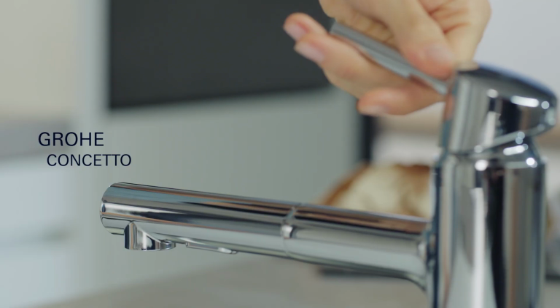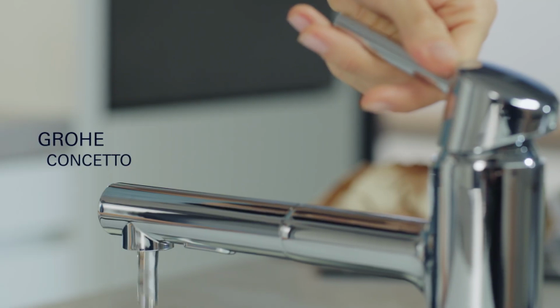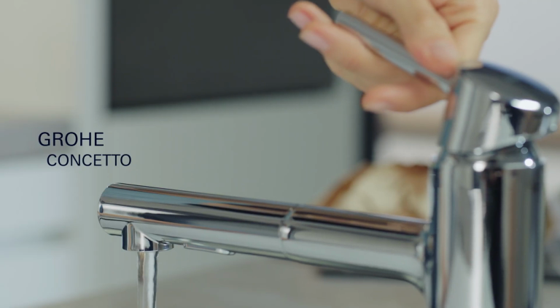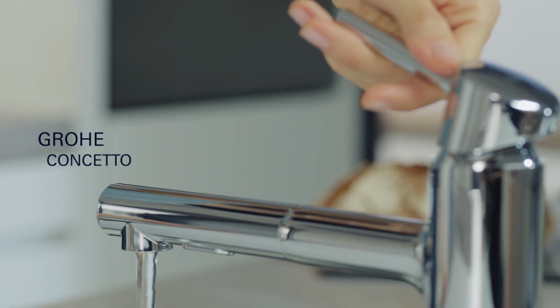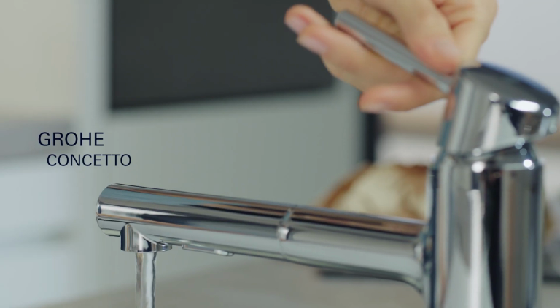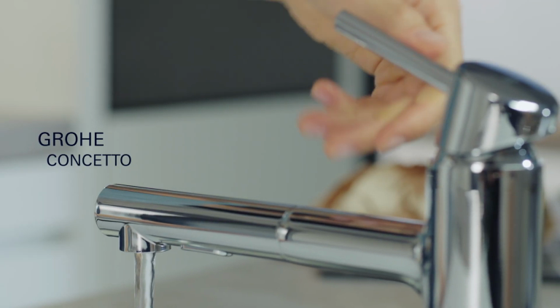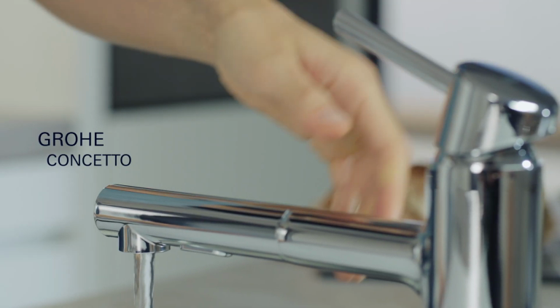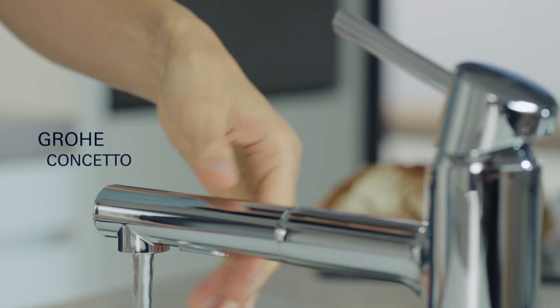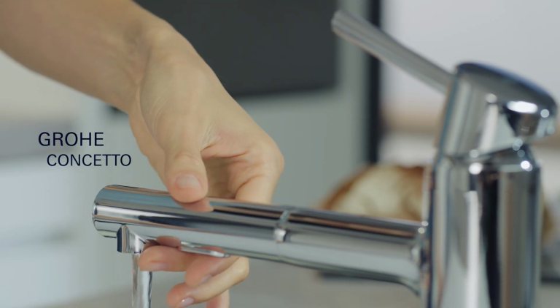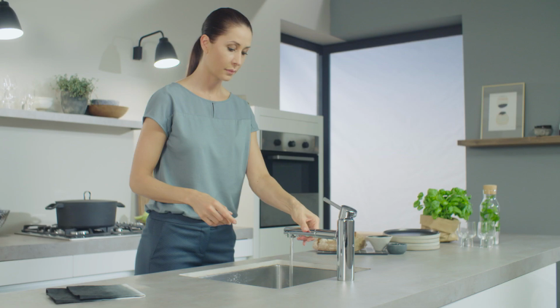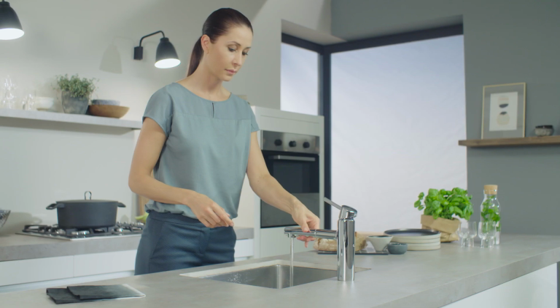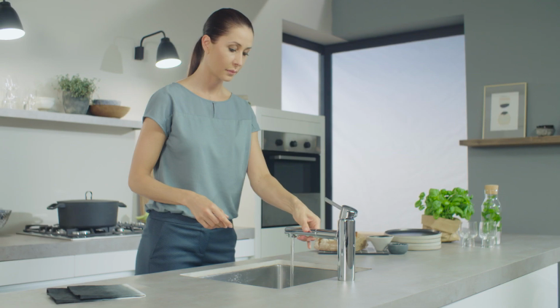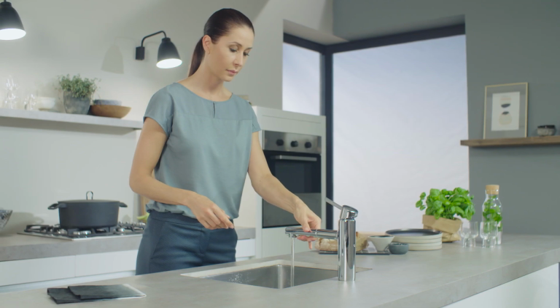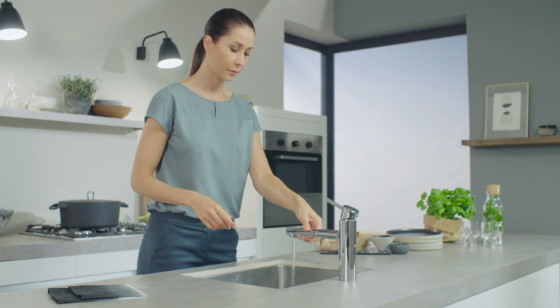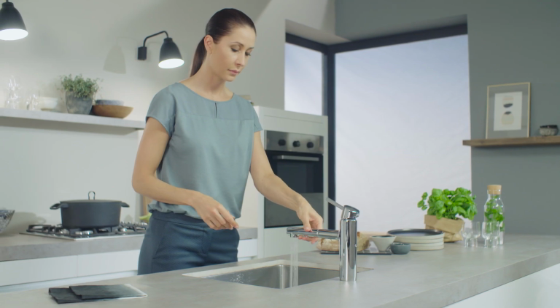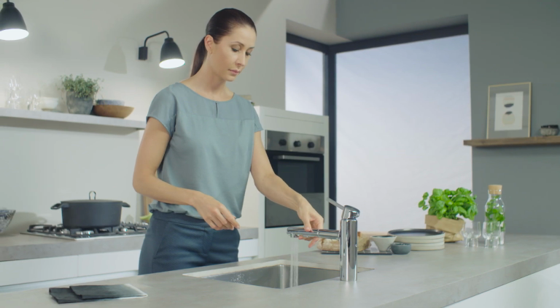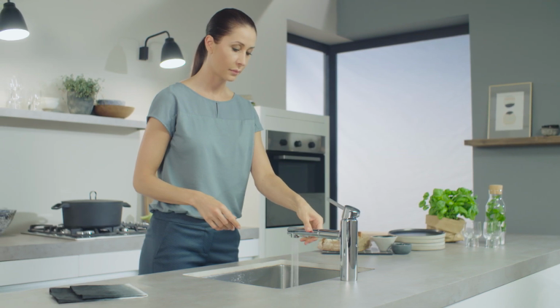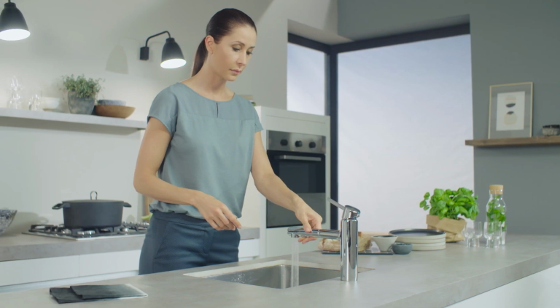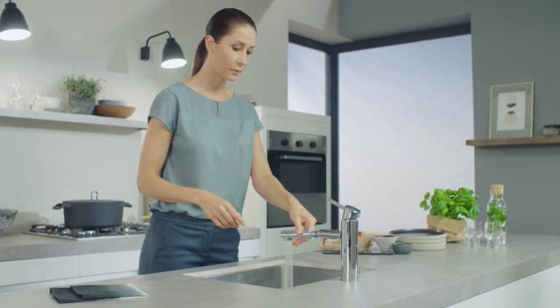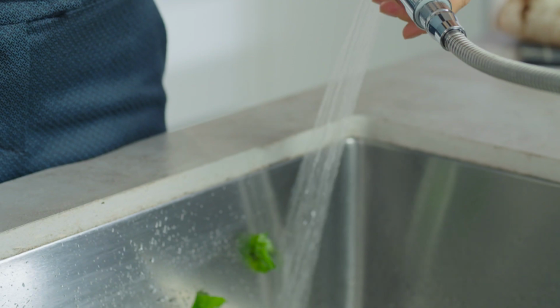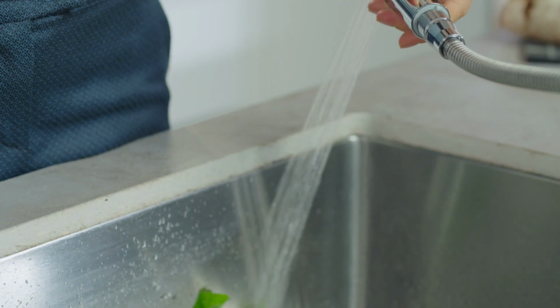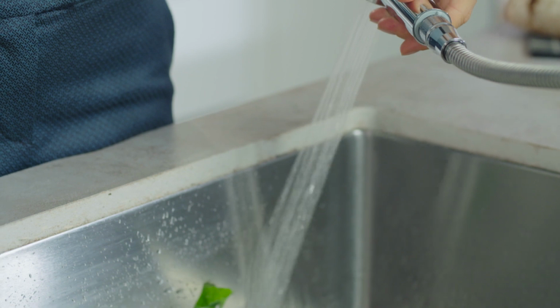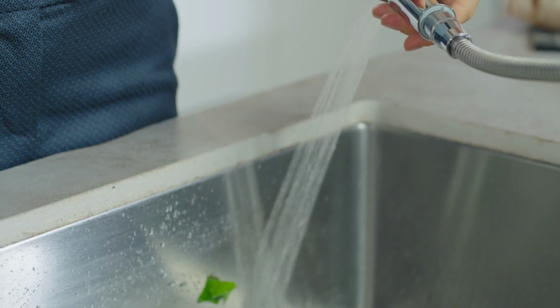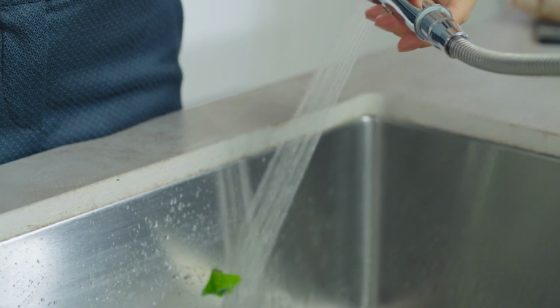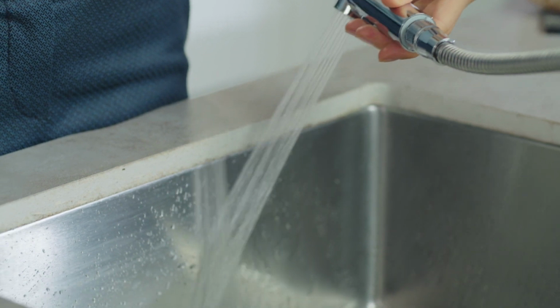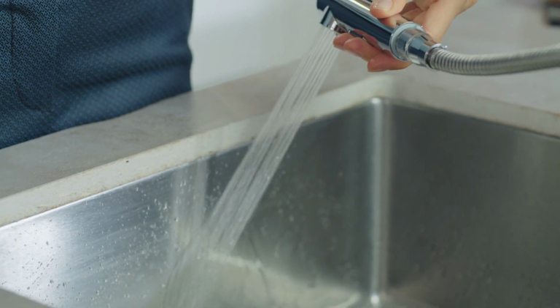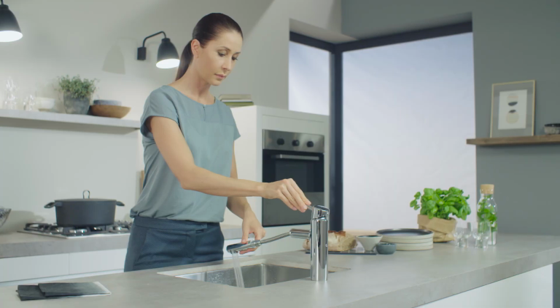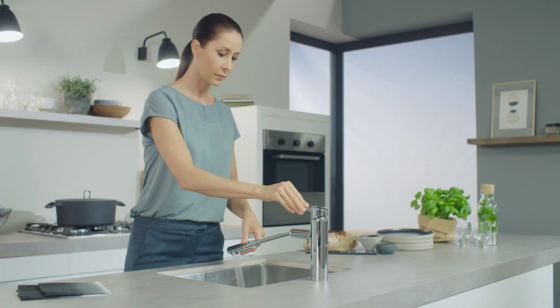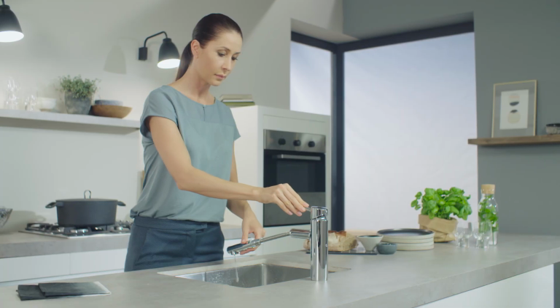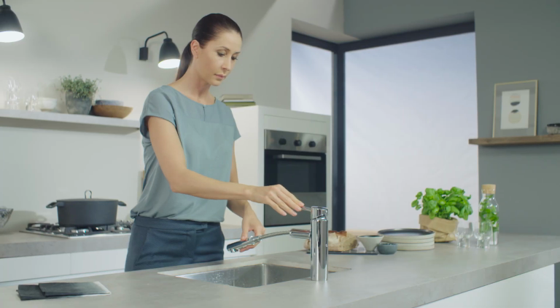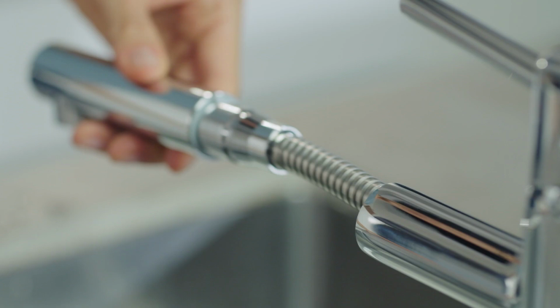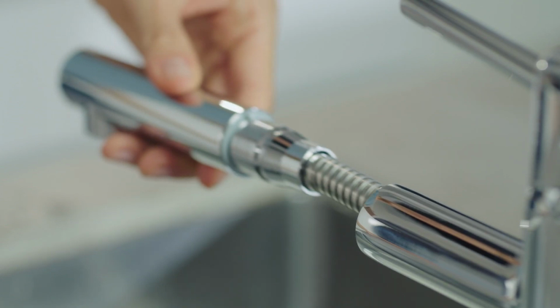With the dual spray button, you can easily switch back and forth between regular flow and performance spray, making your kitchen work more comfortable.